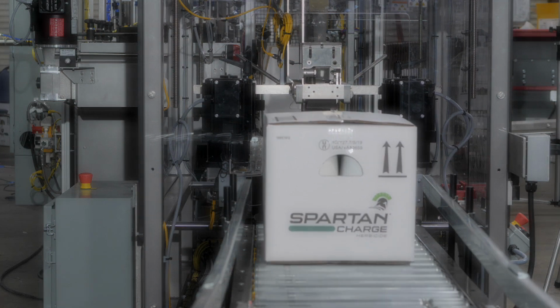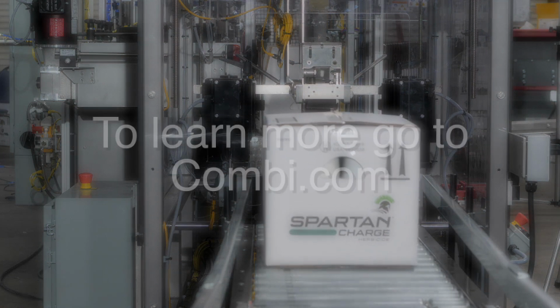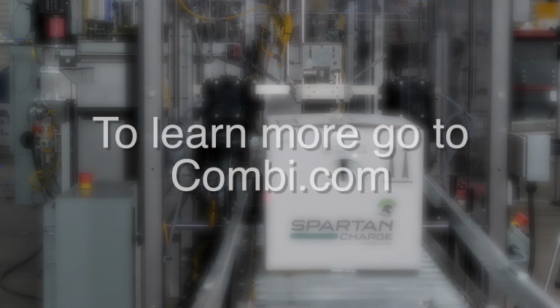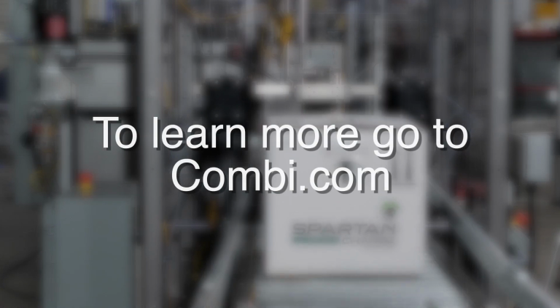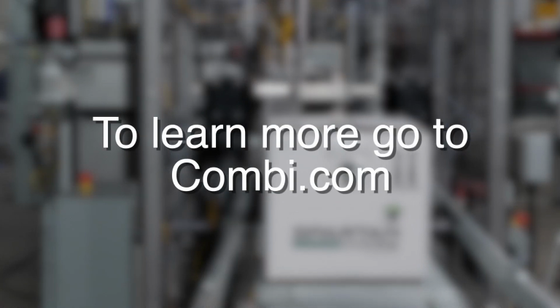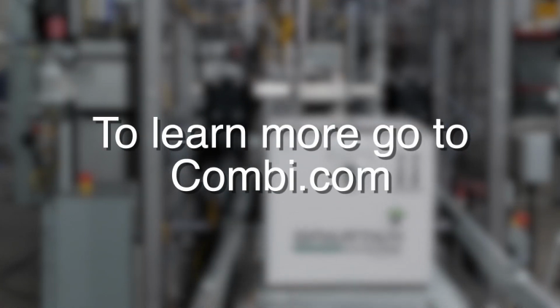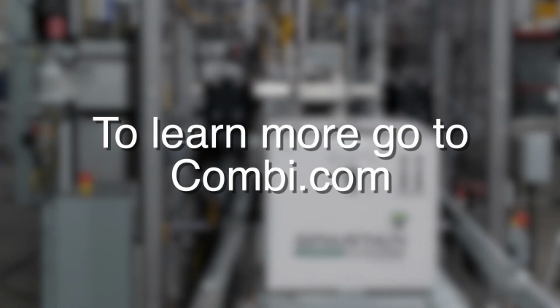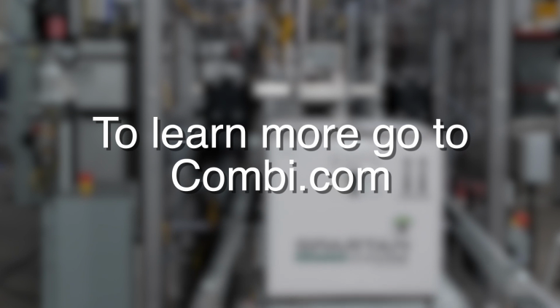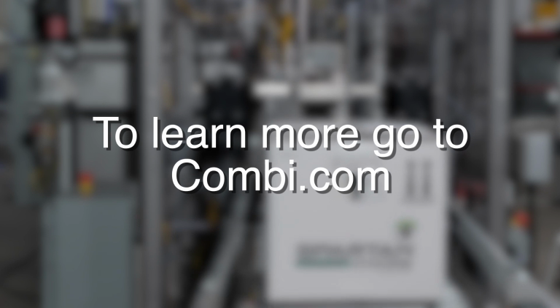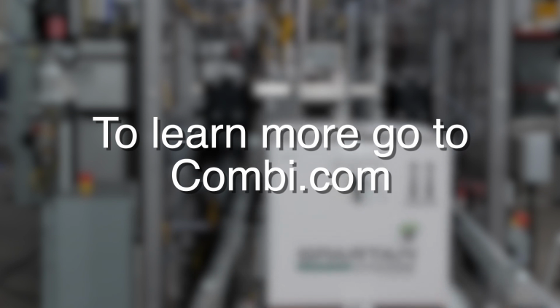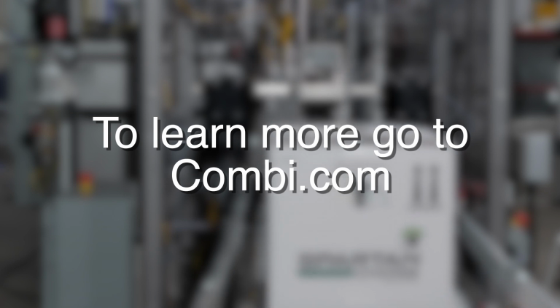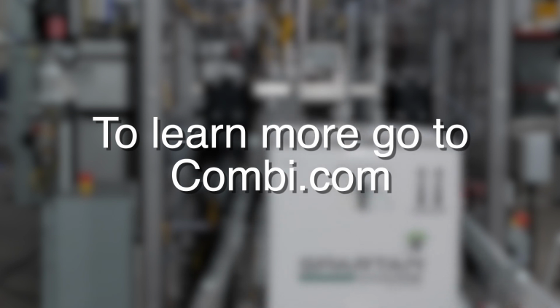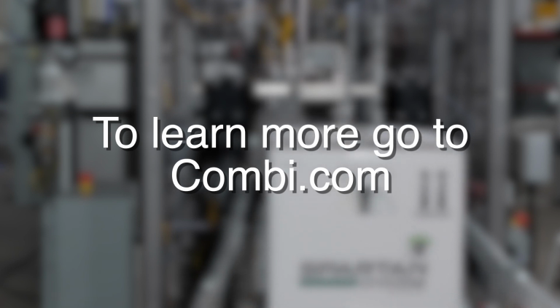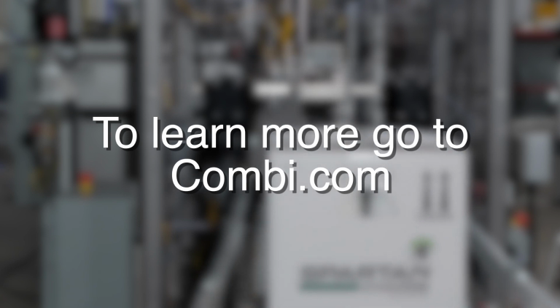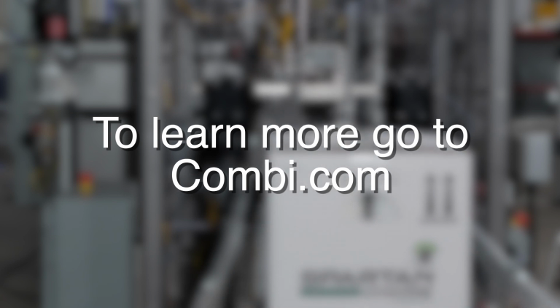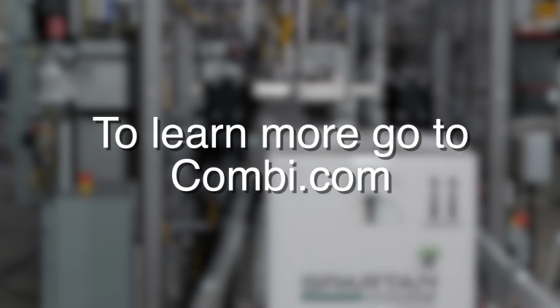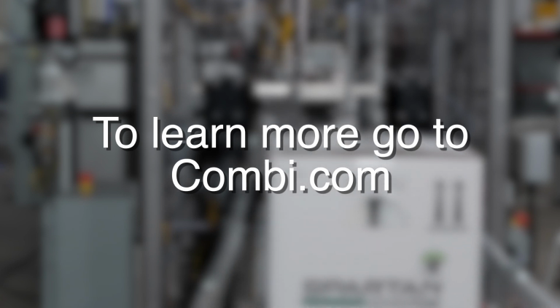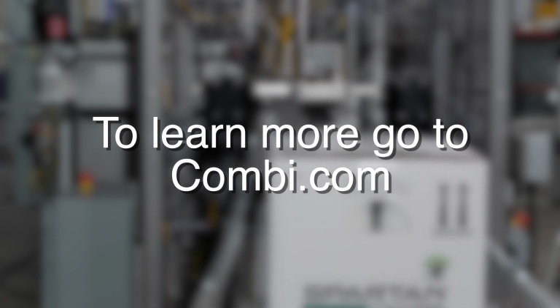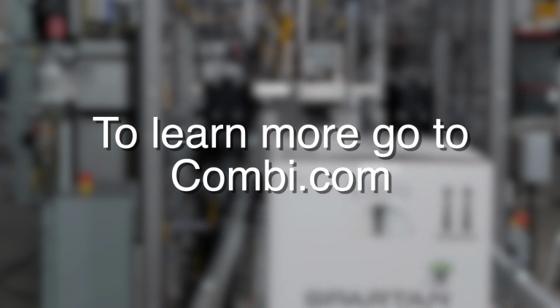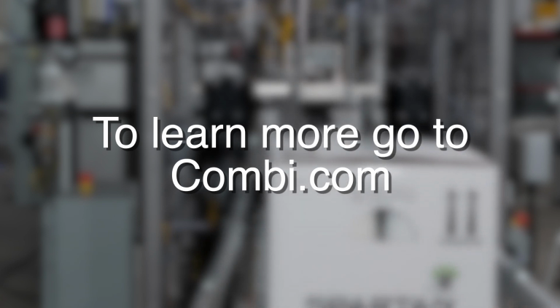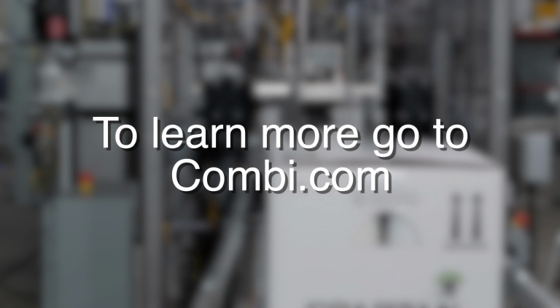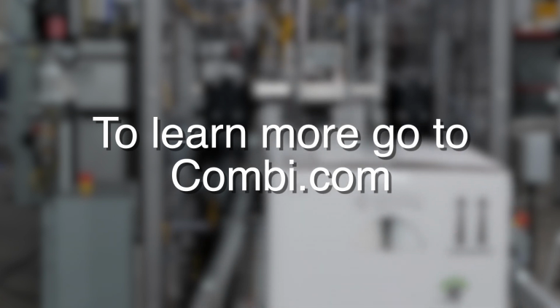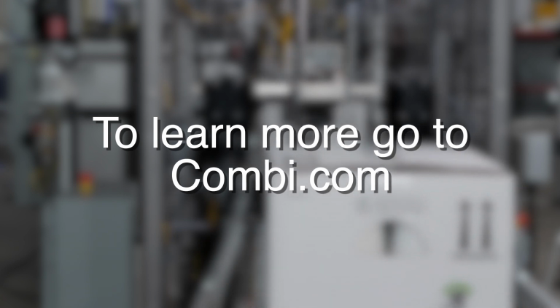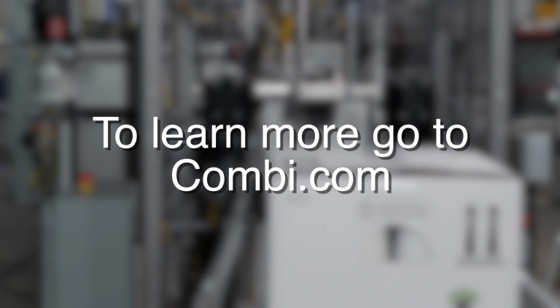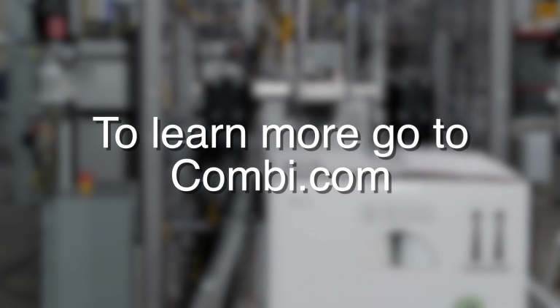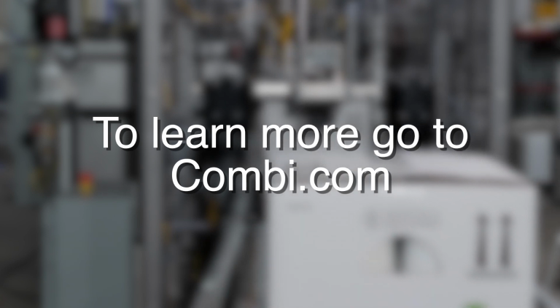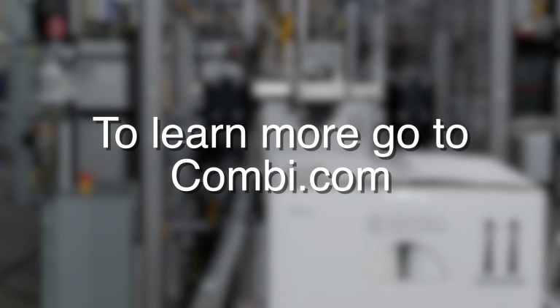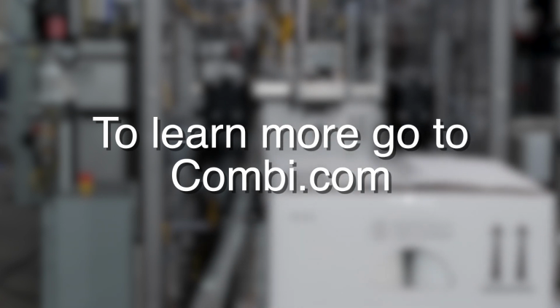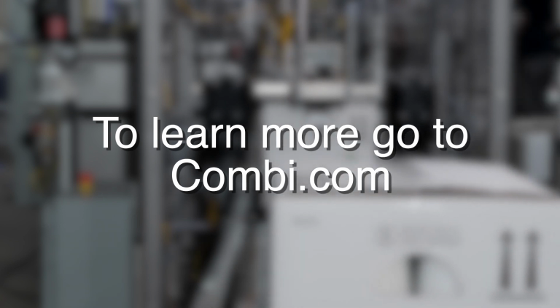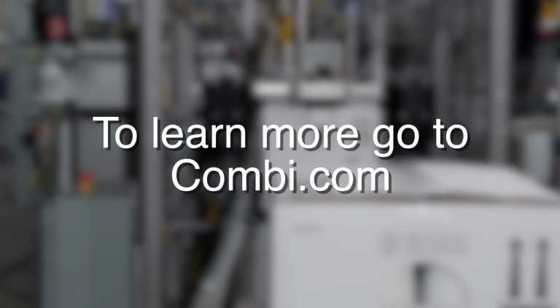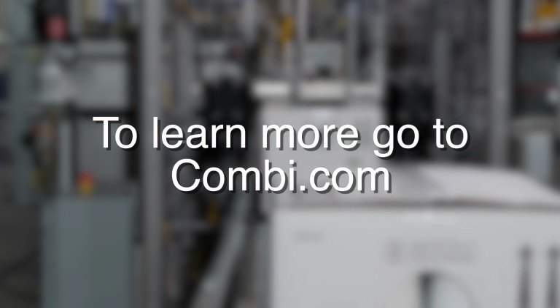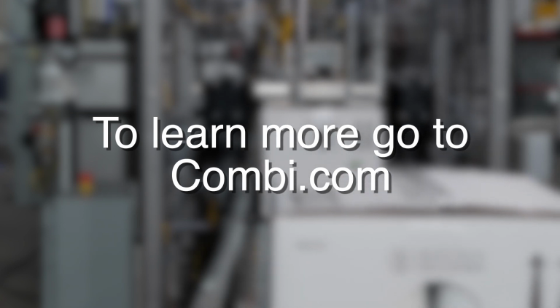To learn more about Combi's custom robotic solutions, reach us at combi.com.